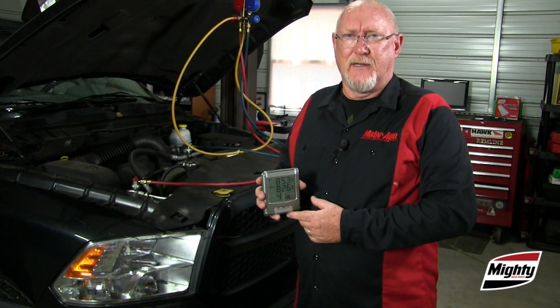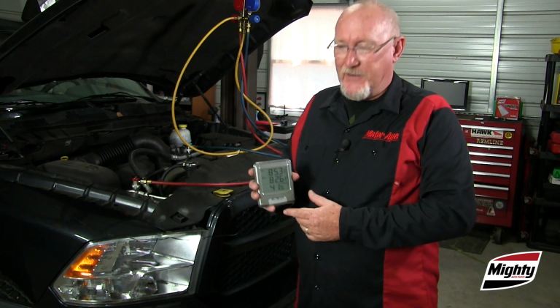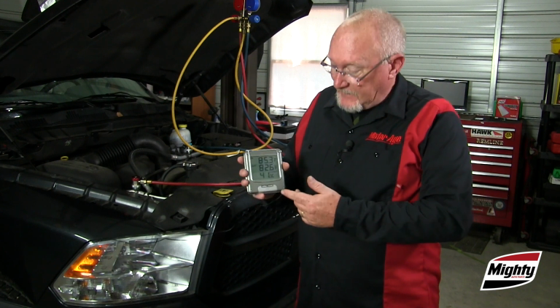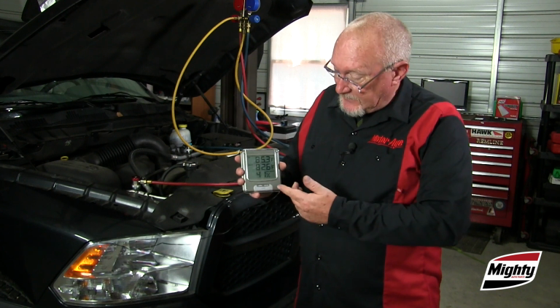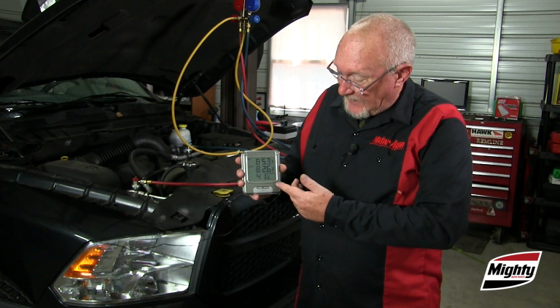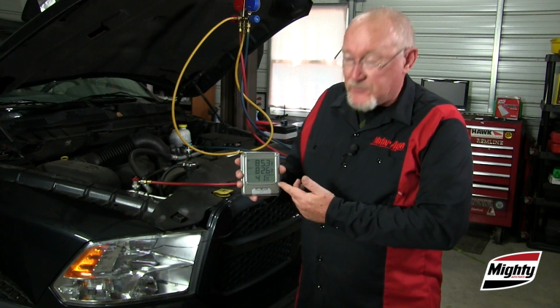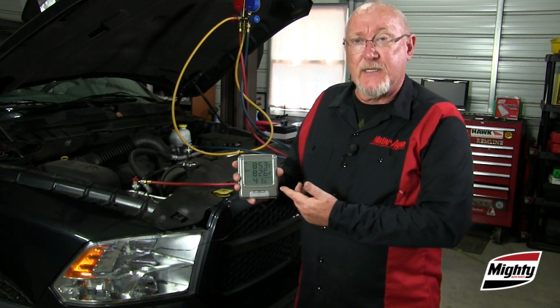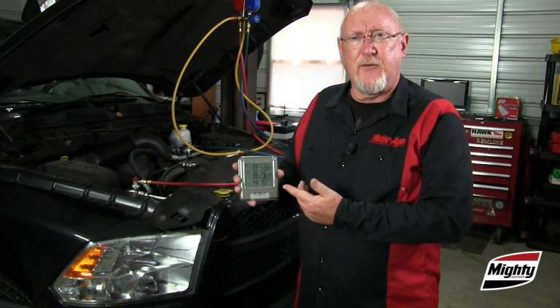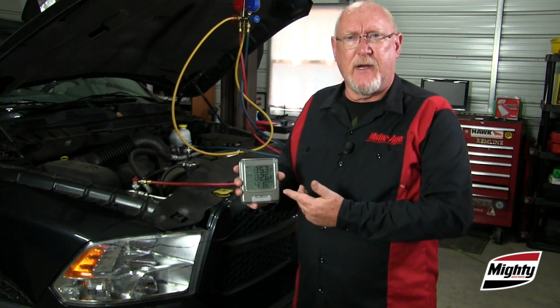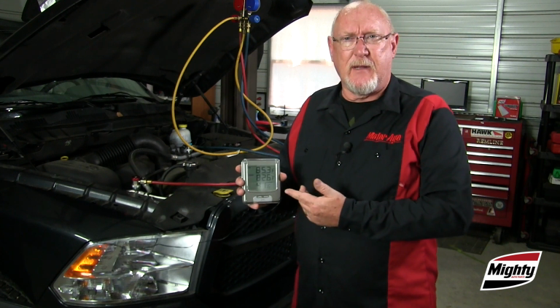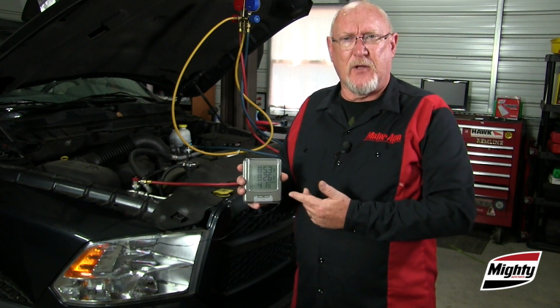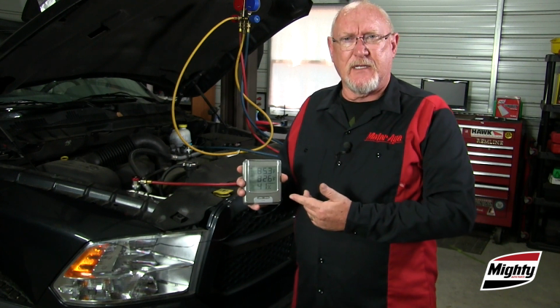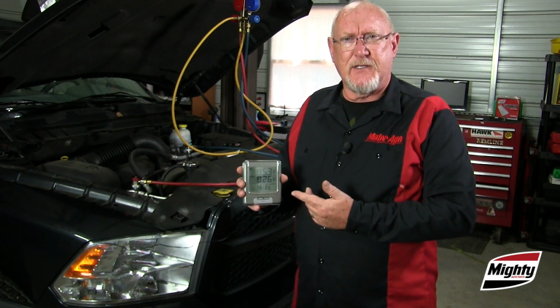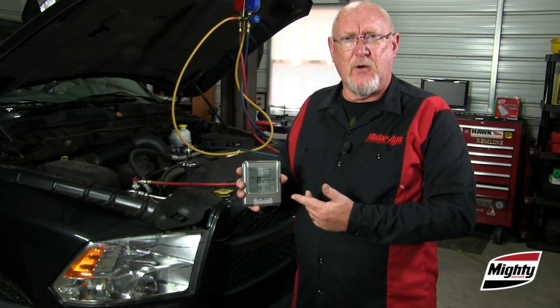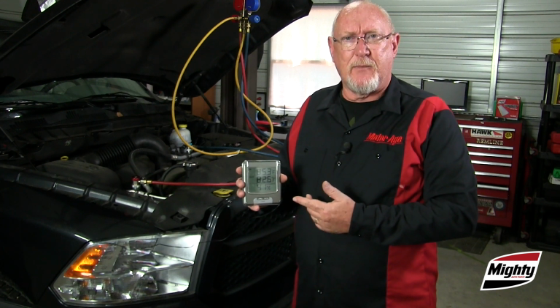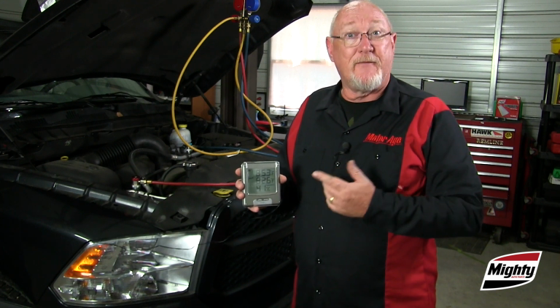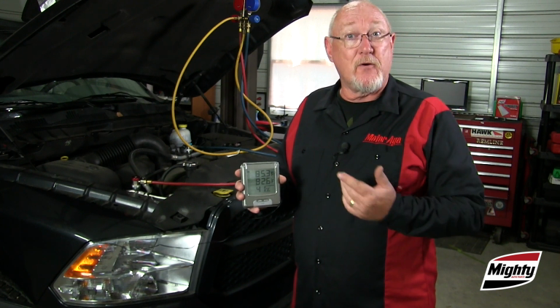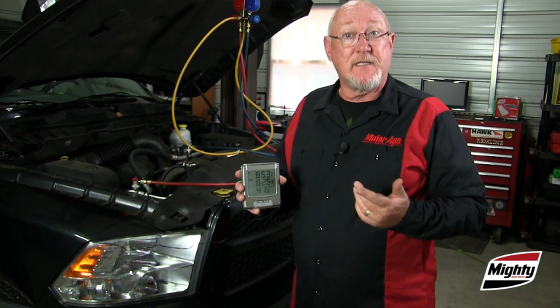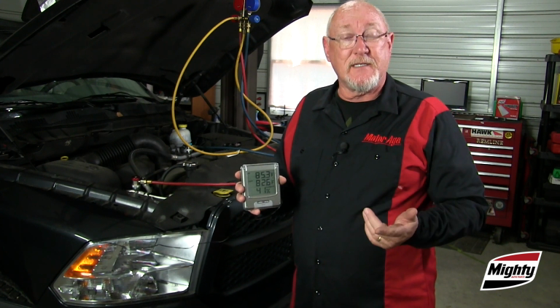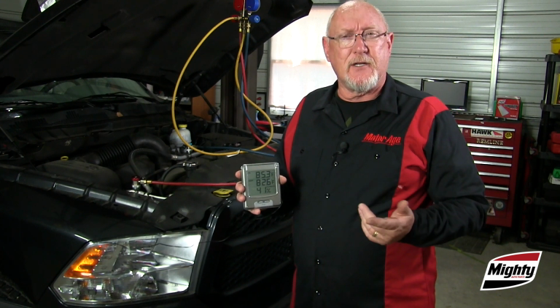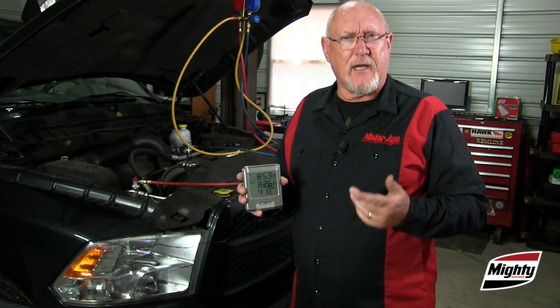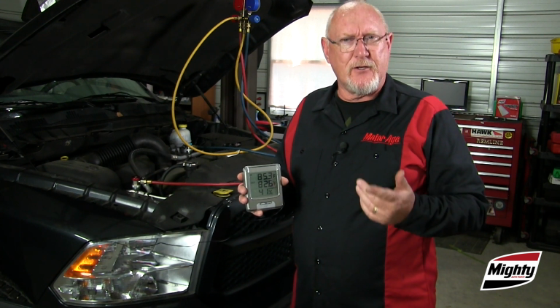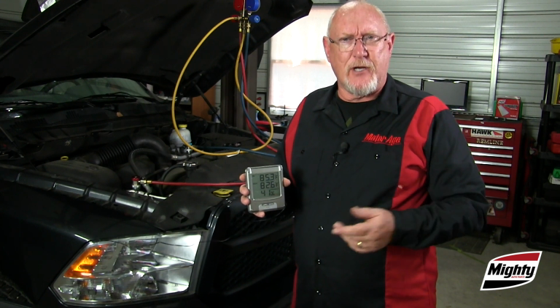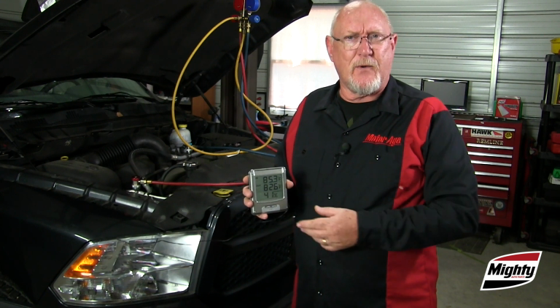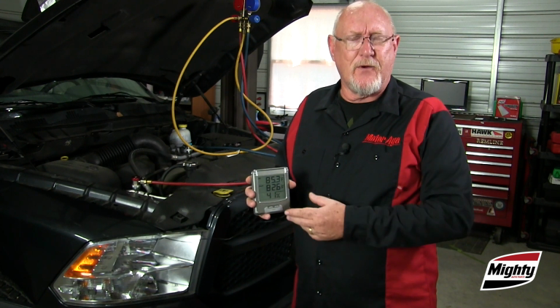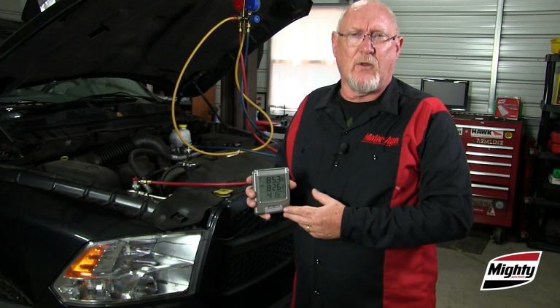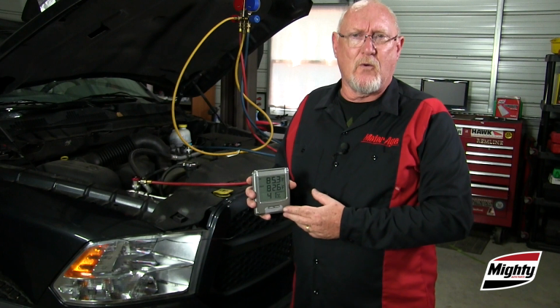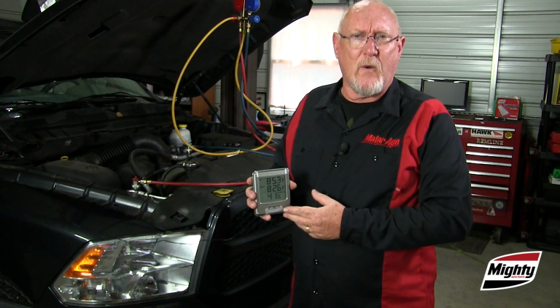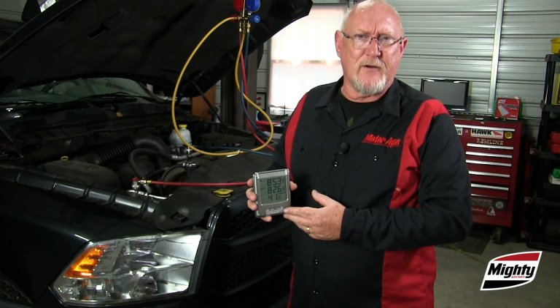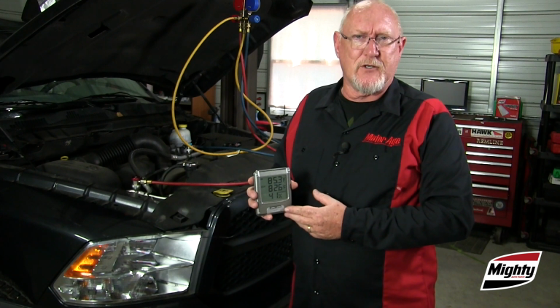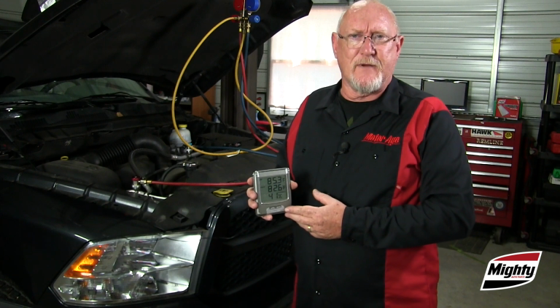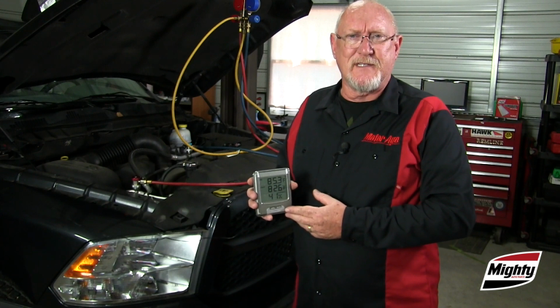This gauge has relative humidity built into it, but if yours doesn't, you can check with your local weather service.